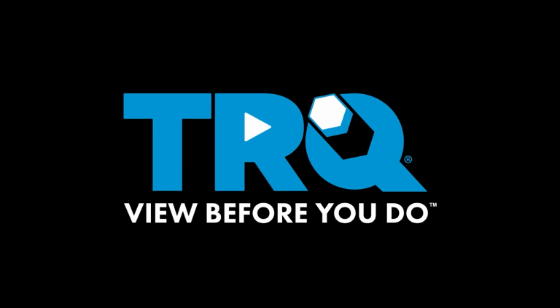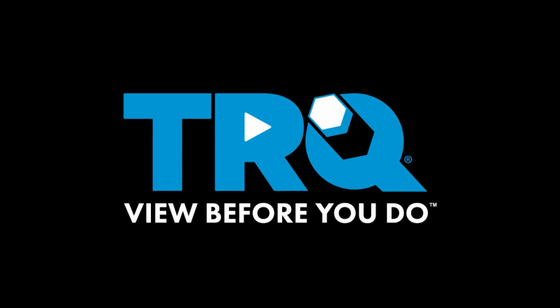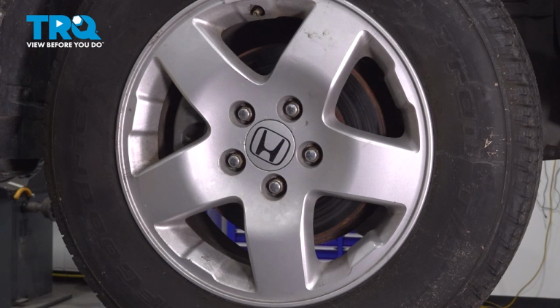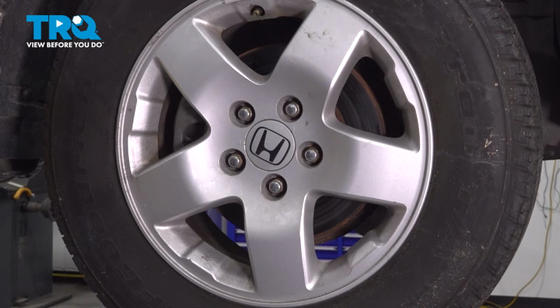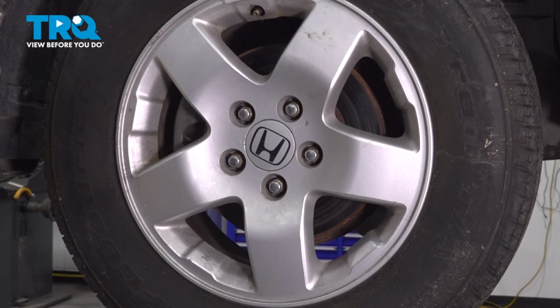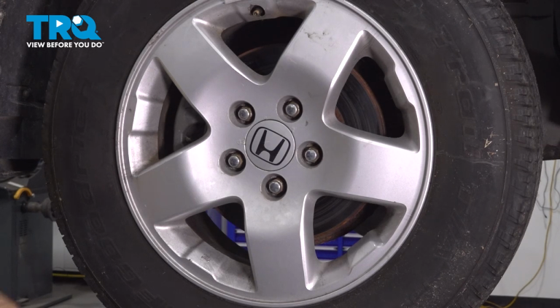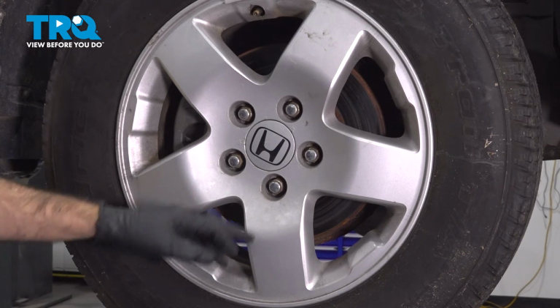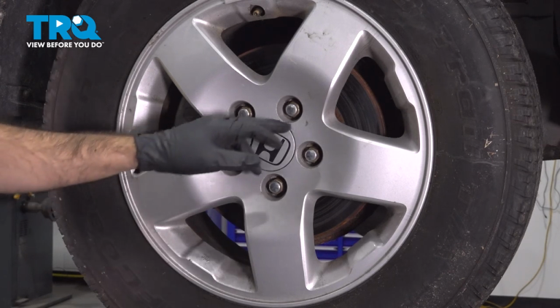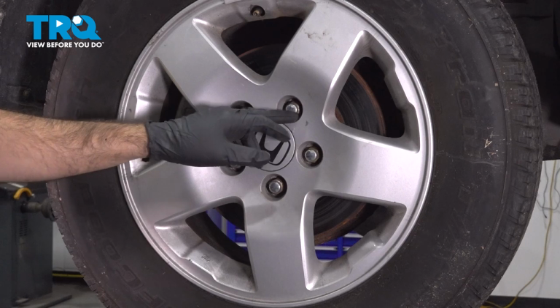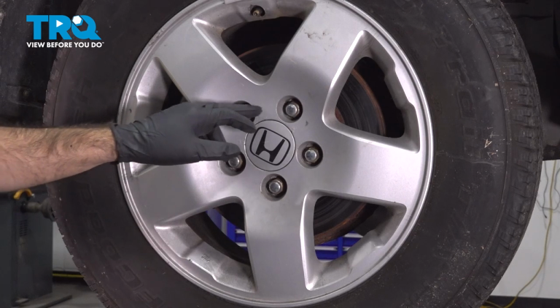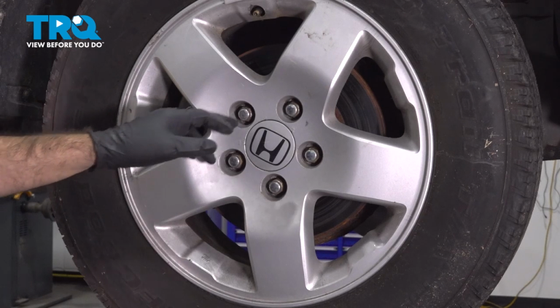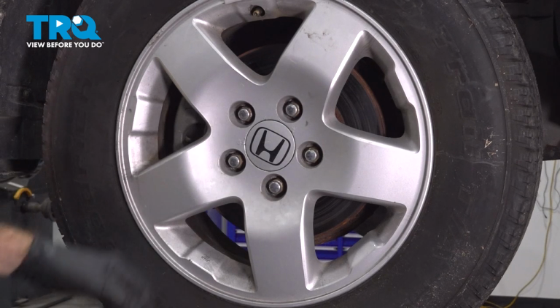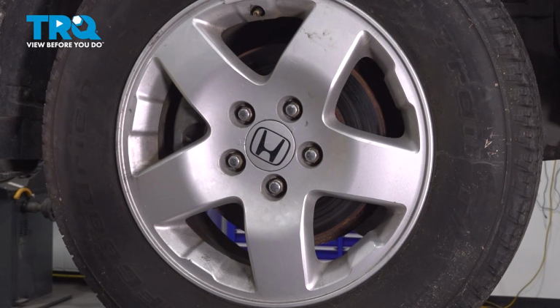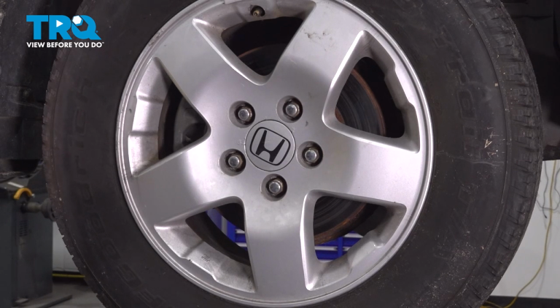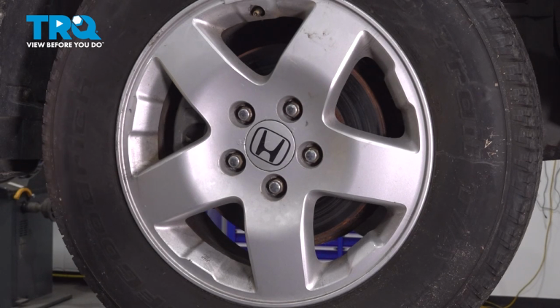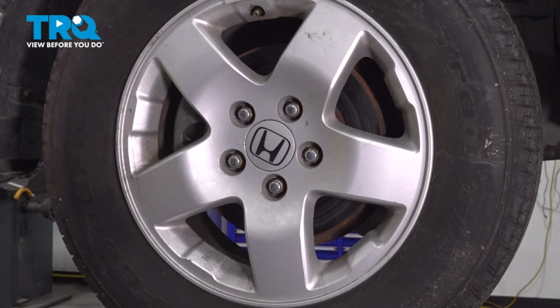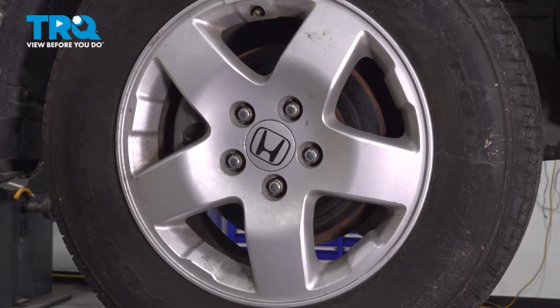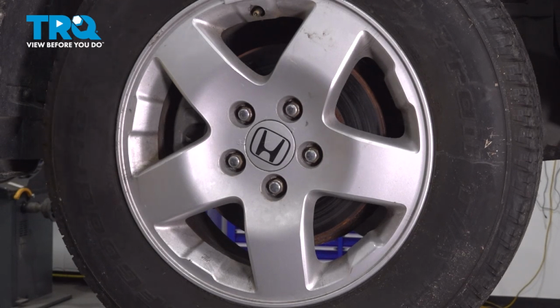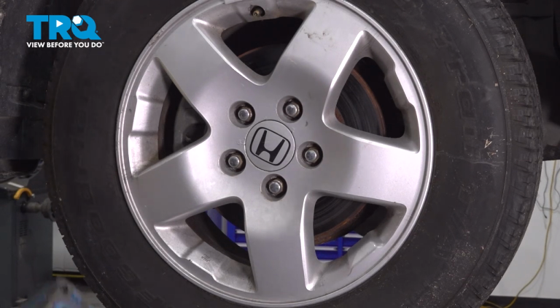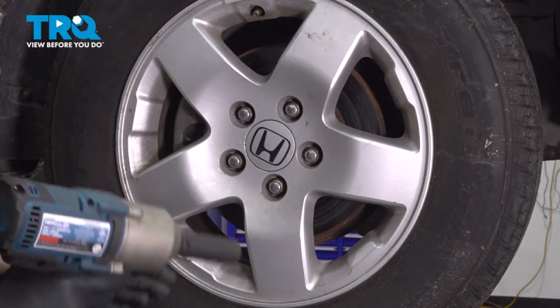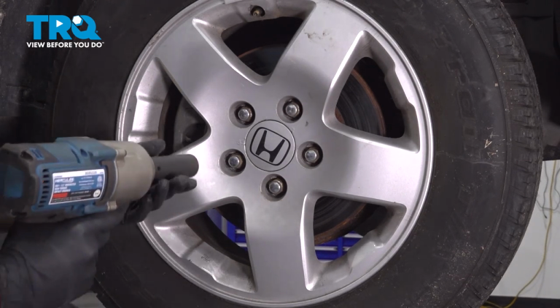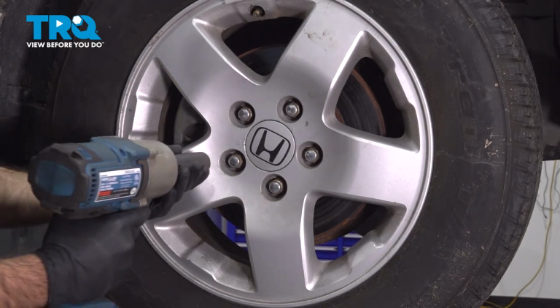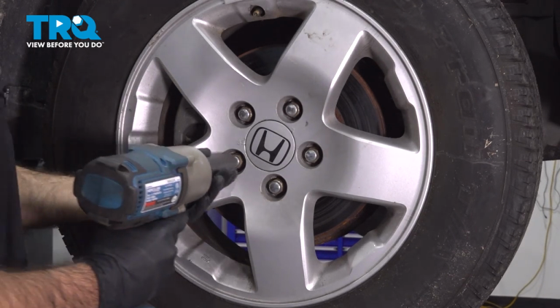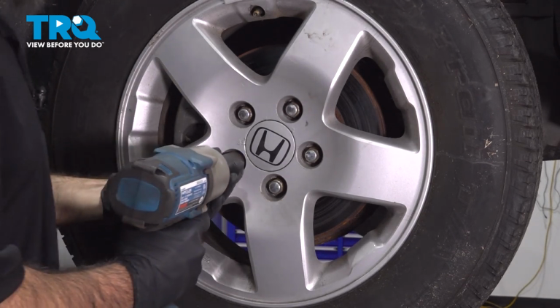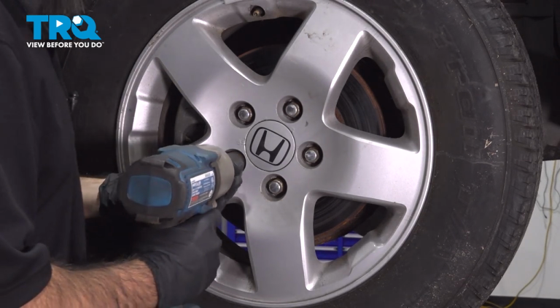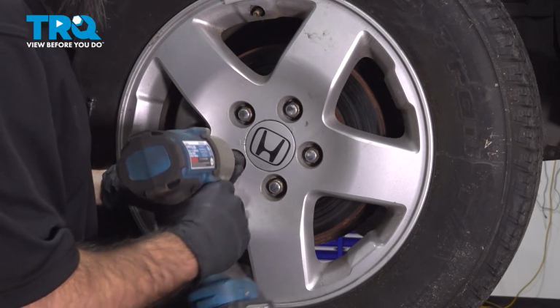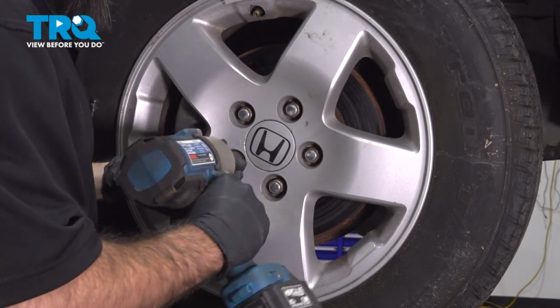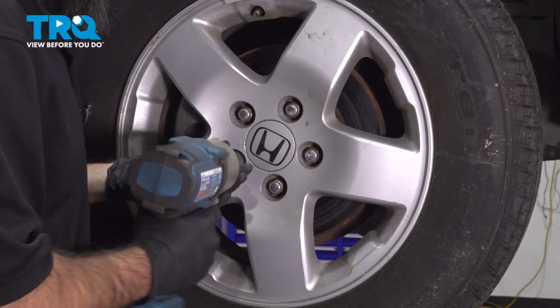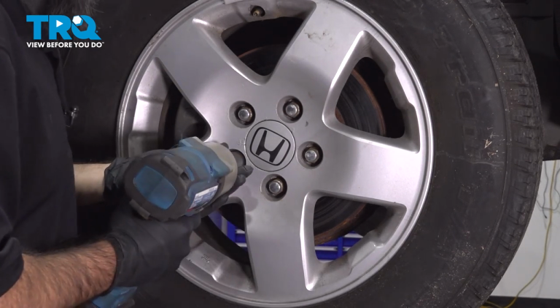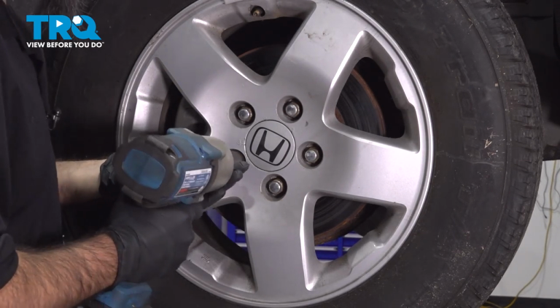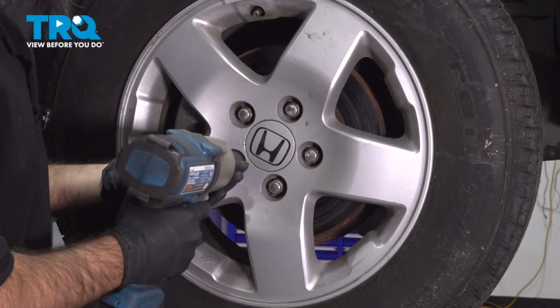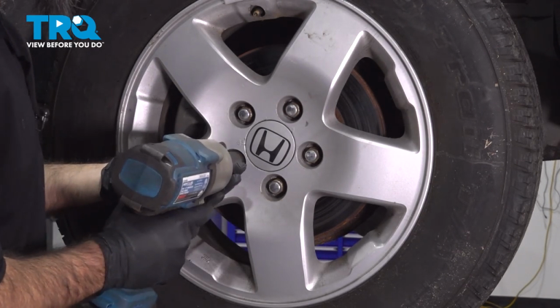To remove our wheel, it's going to be a 19mm socket. We'll take our wheel off now.